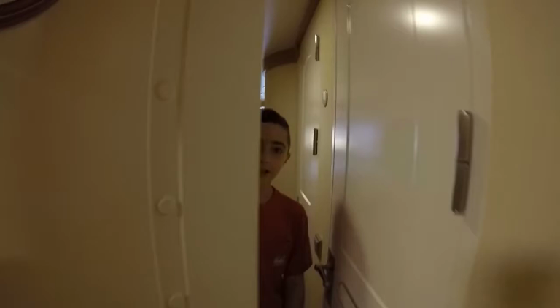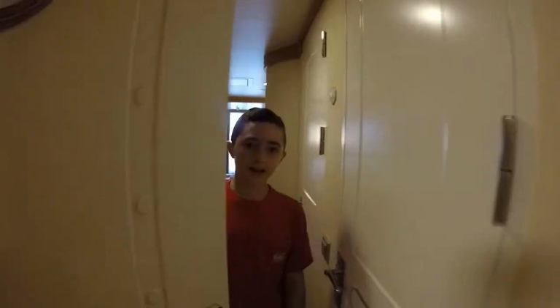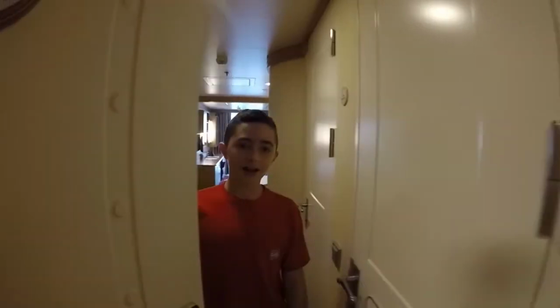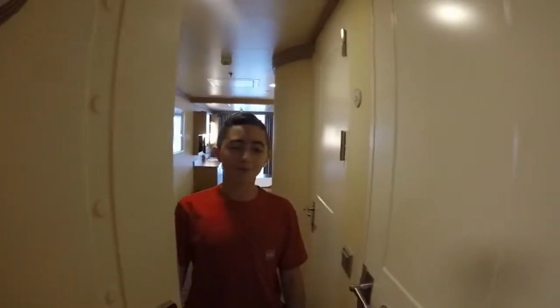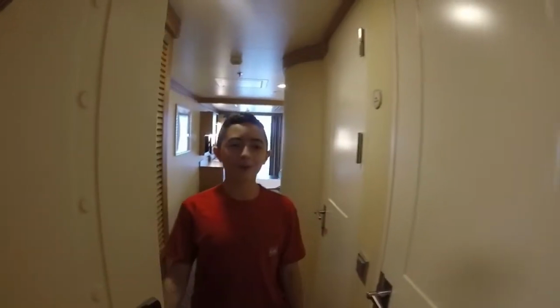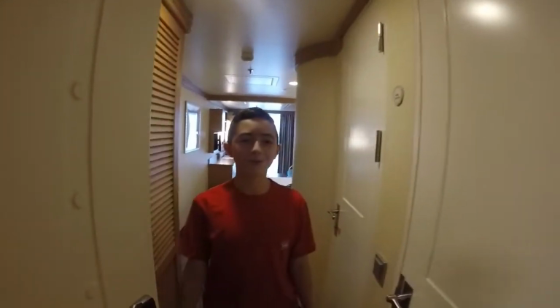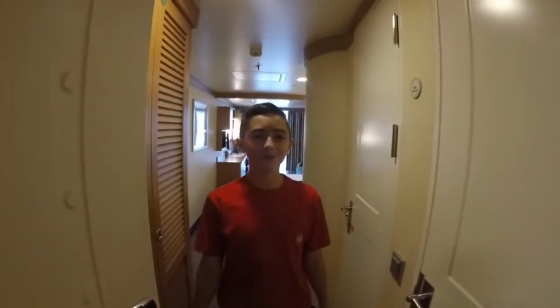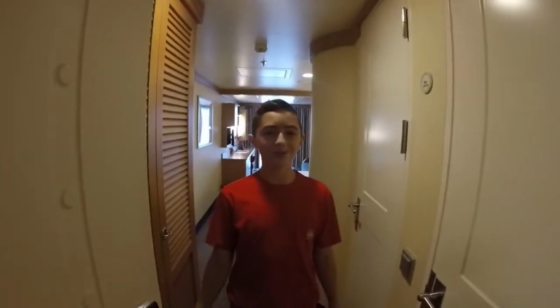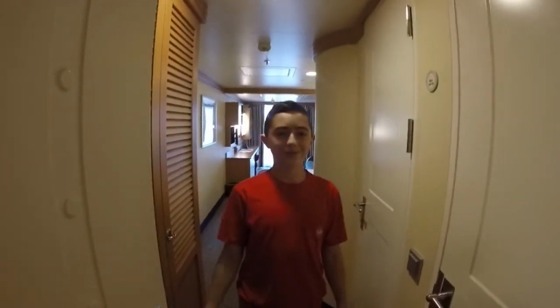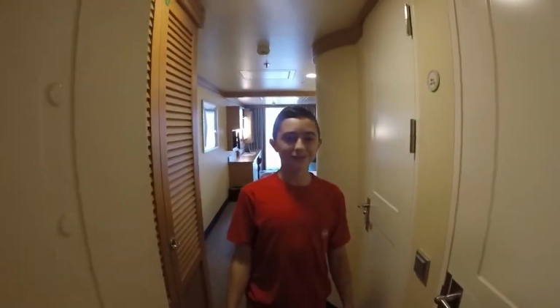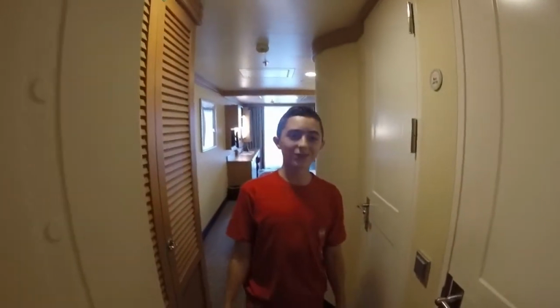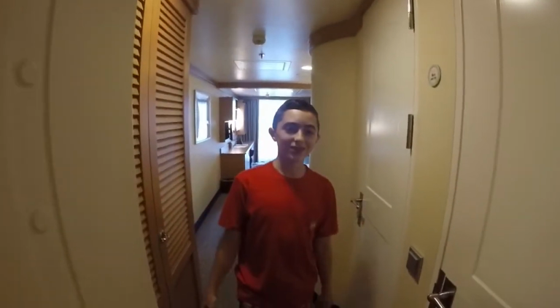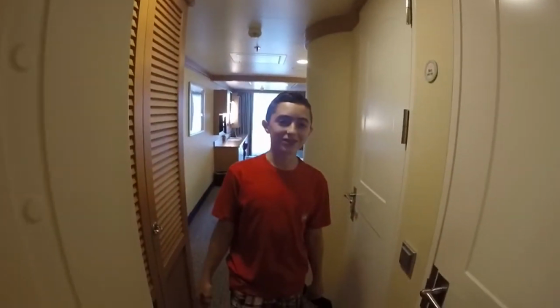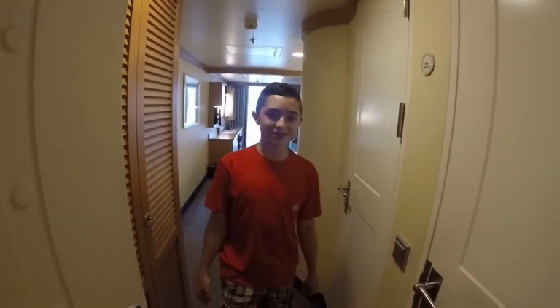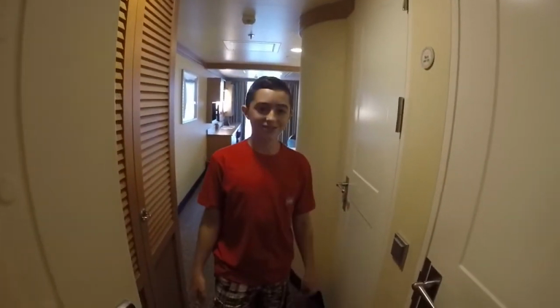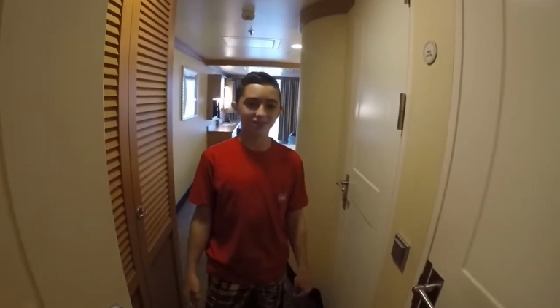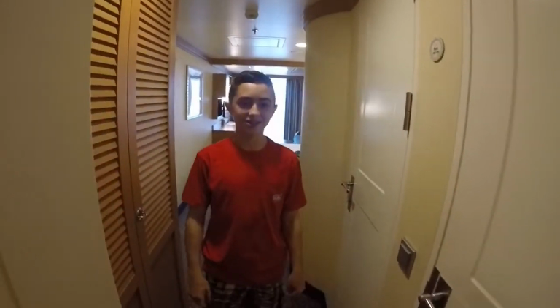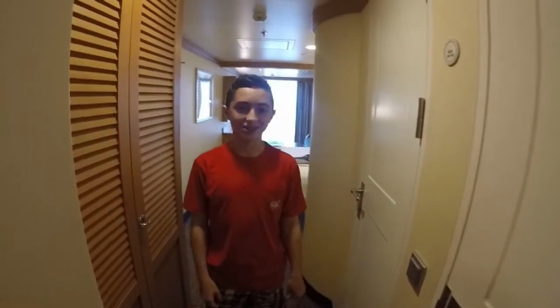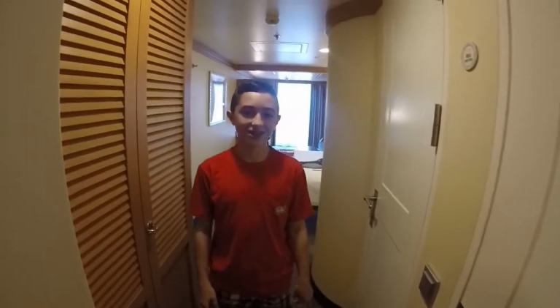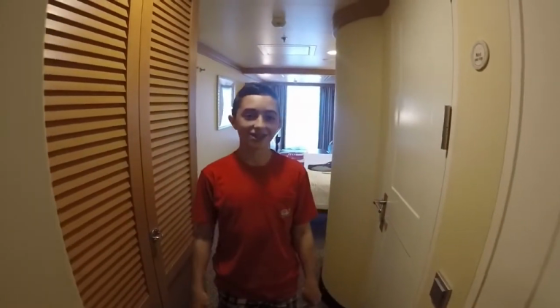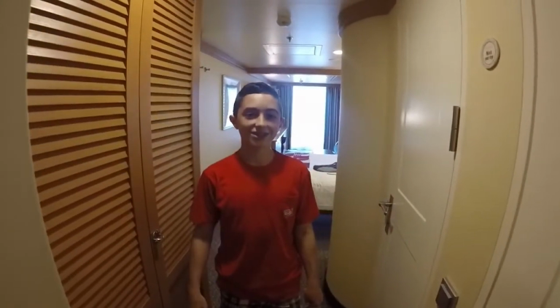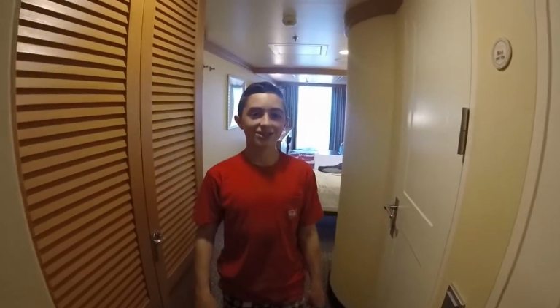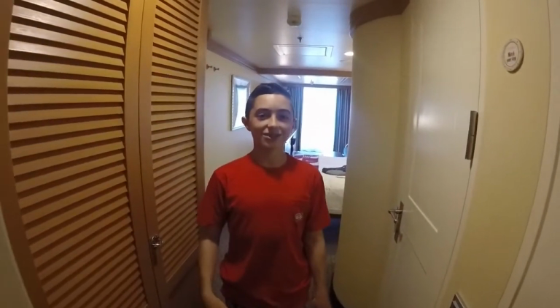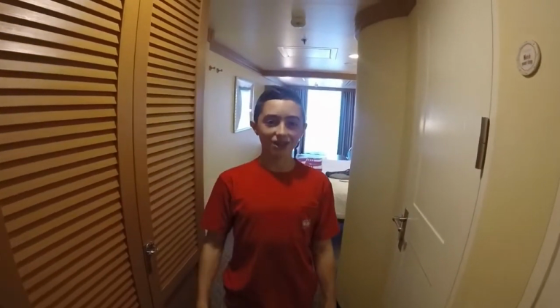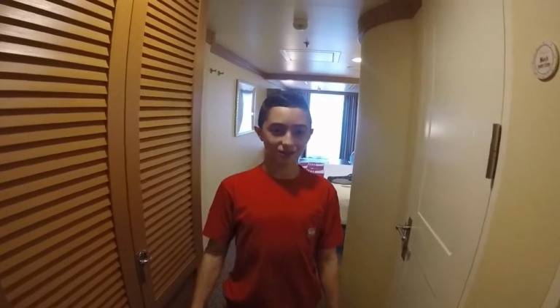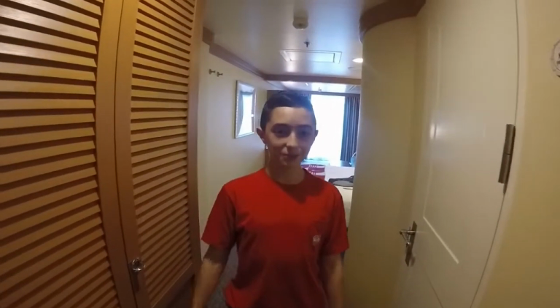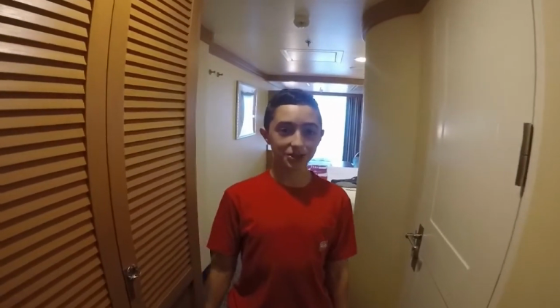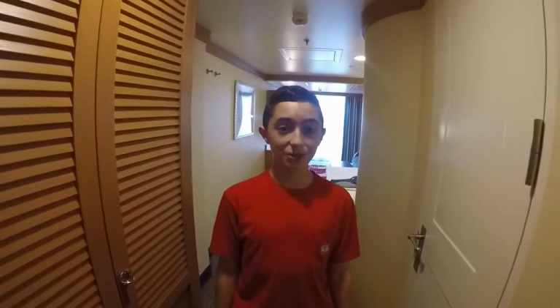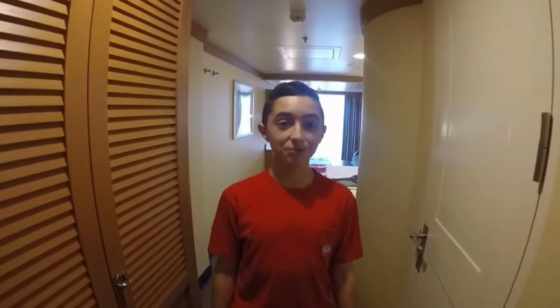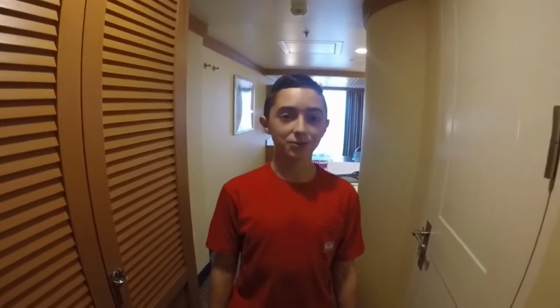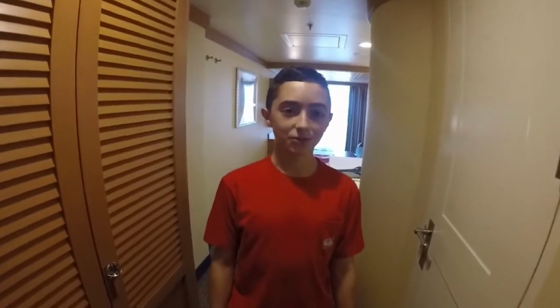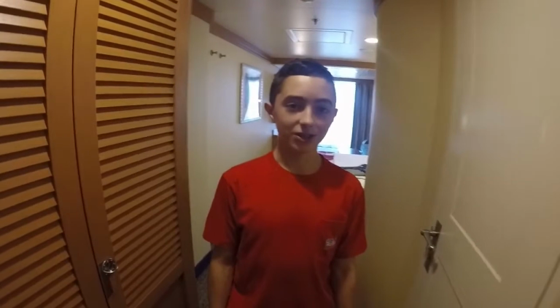Hi, welcome to room 7648 on the Disney Fantasy. This is a deluxe family stateroom with Miranda.